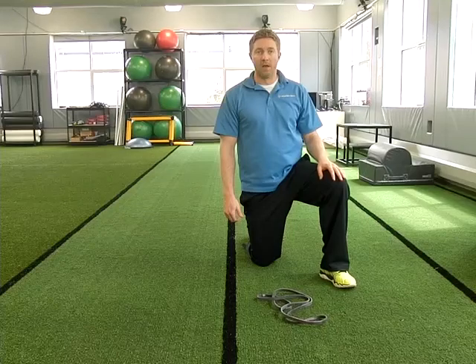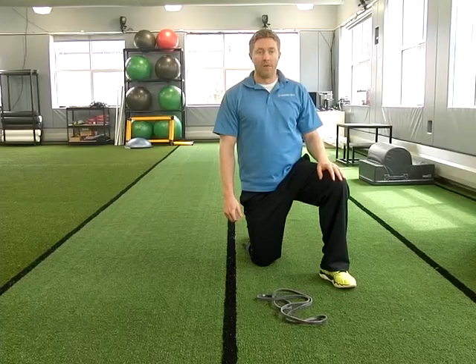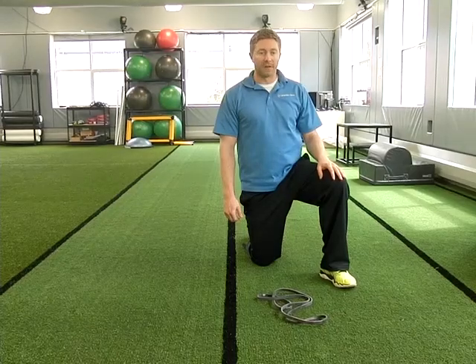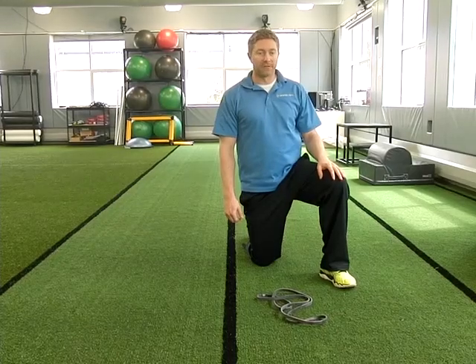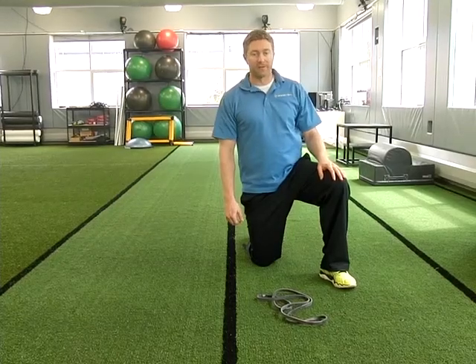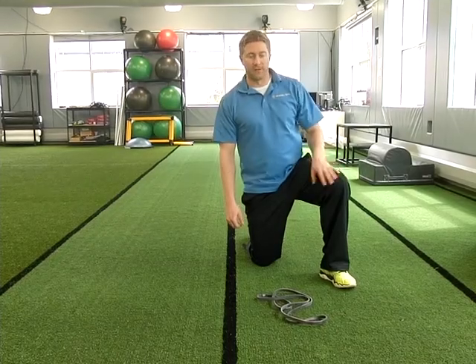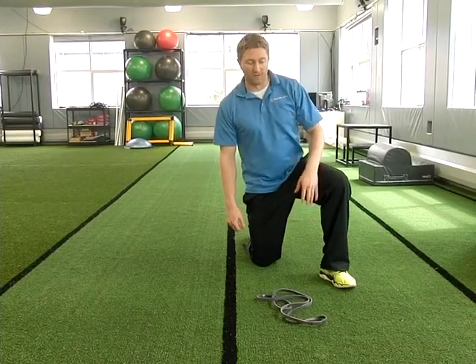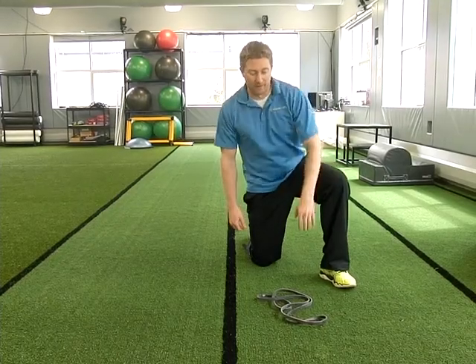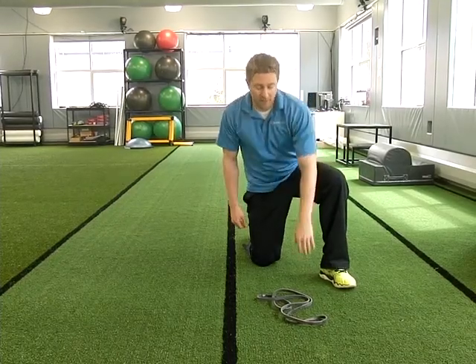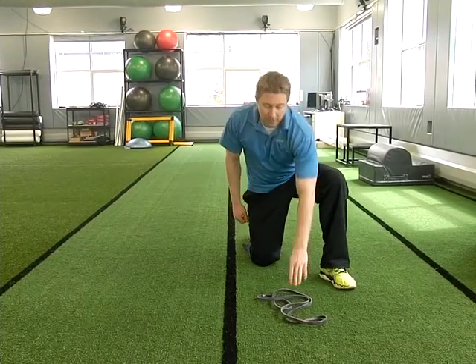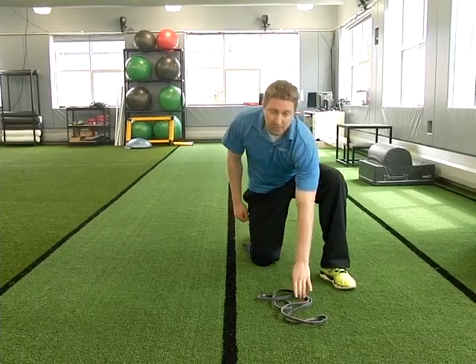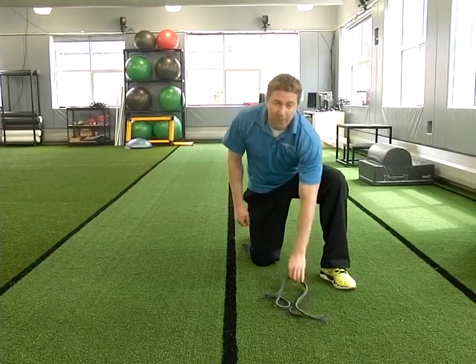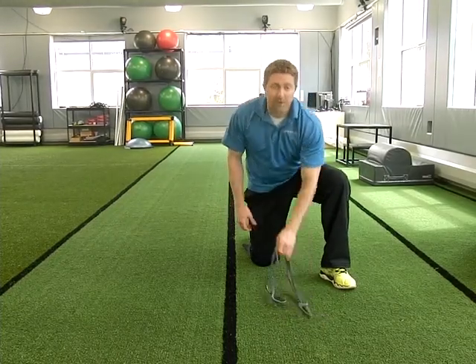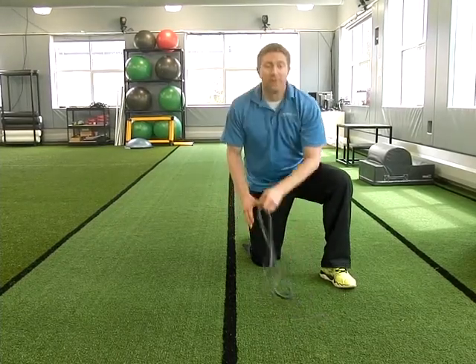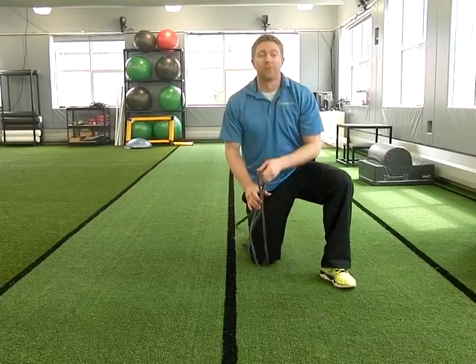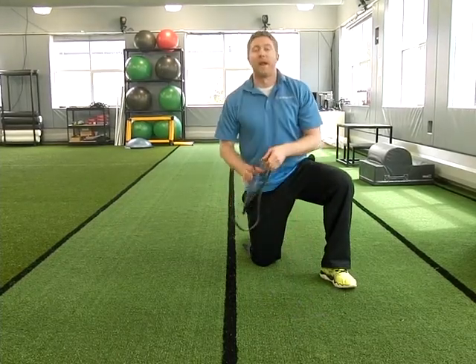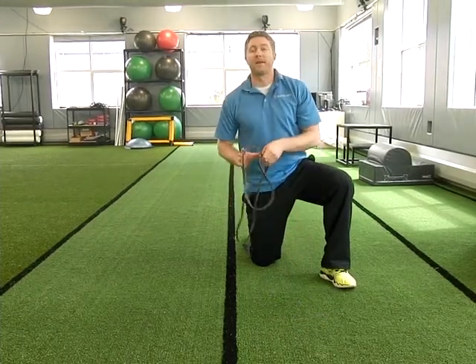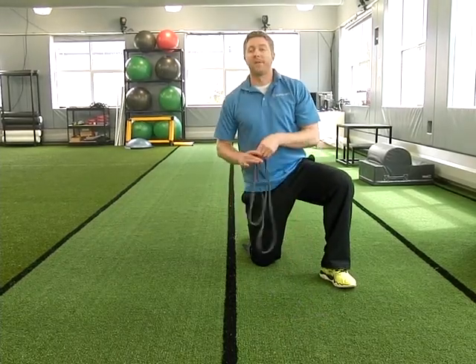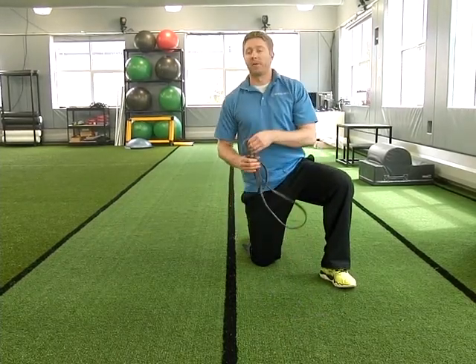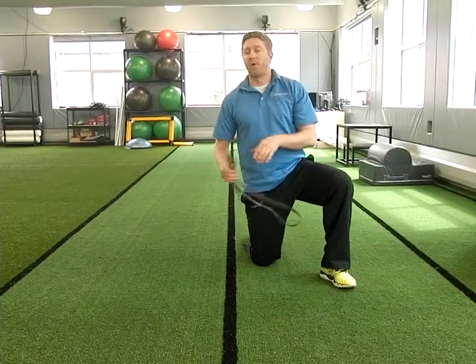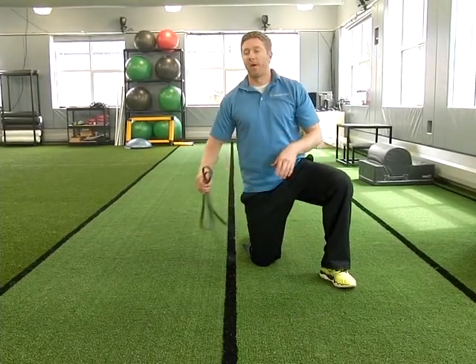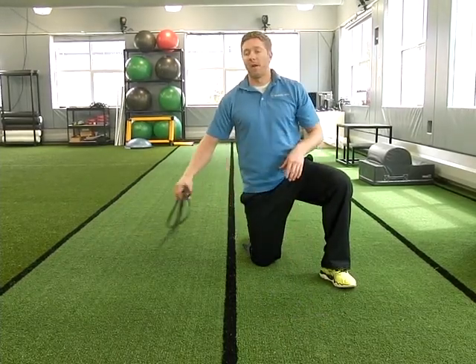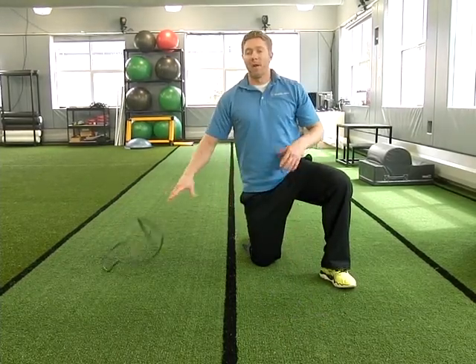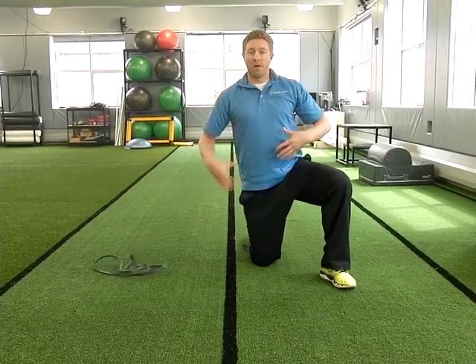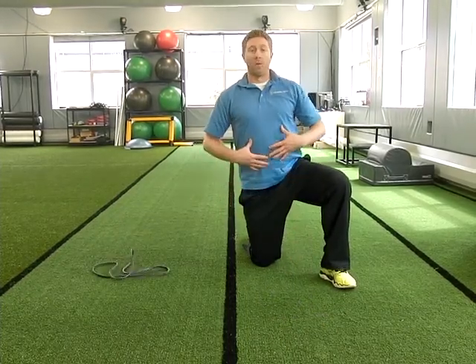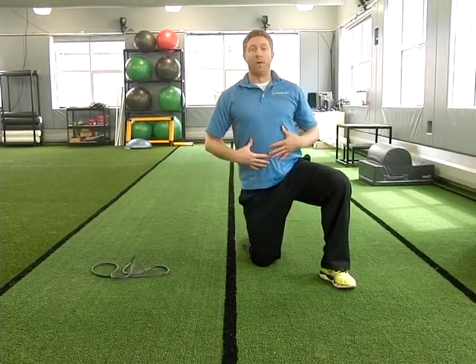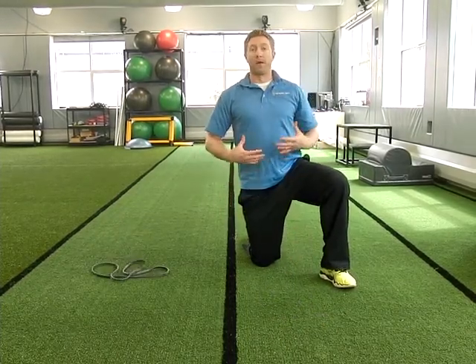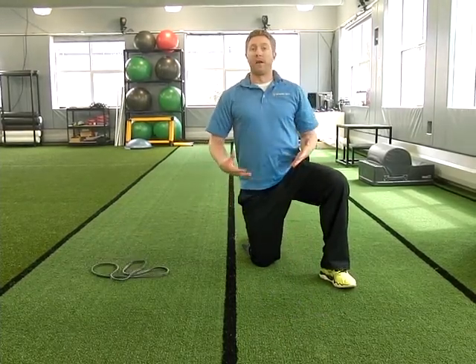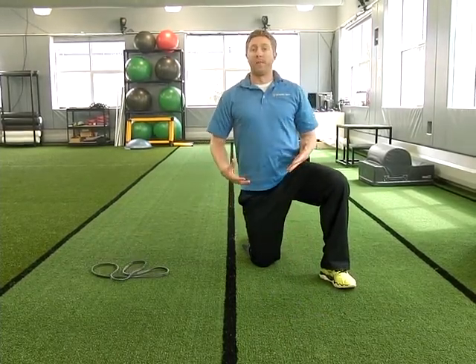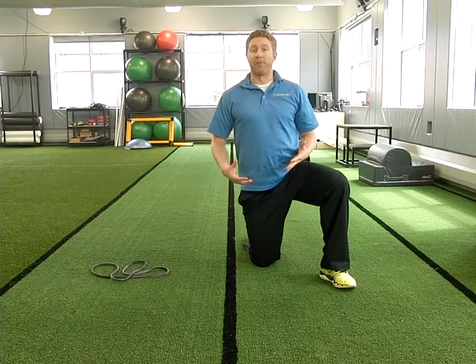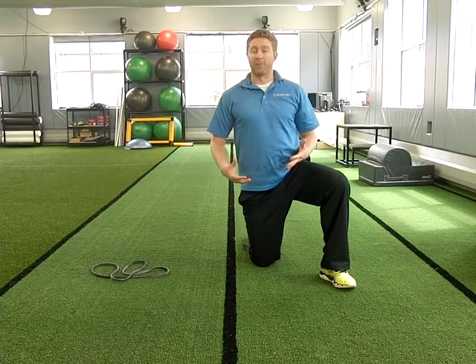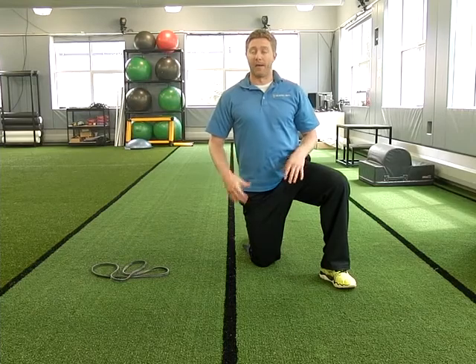This exercise is called leg lowers. What we're going to do is activate your core while working on your hip injury pattern.